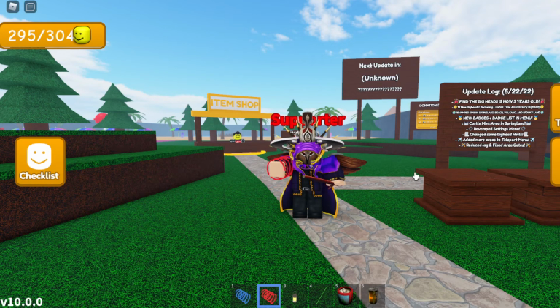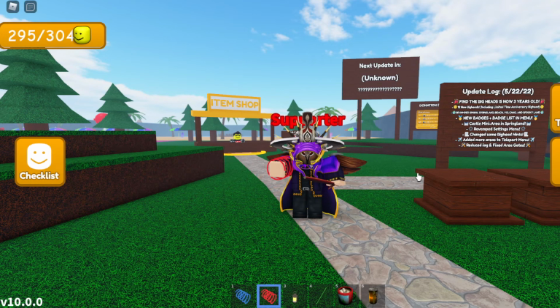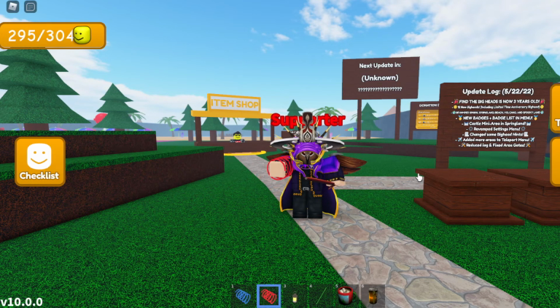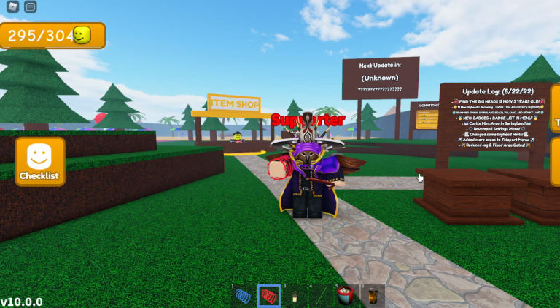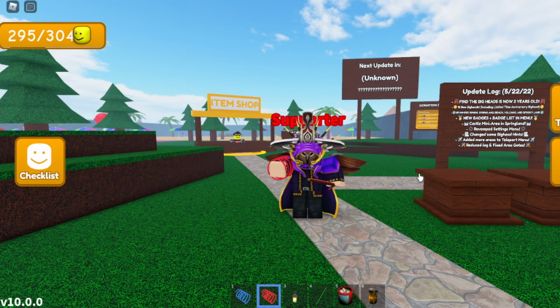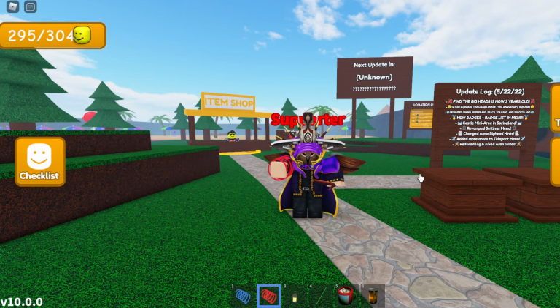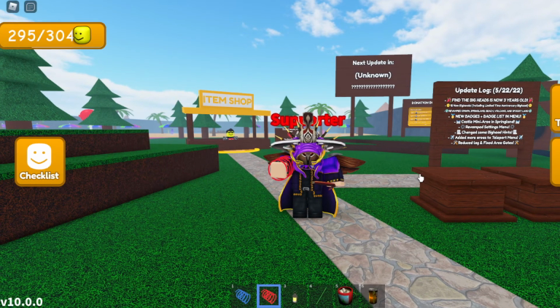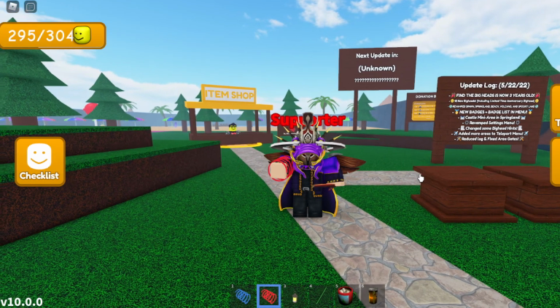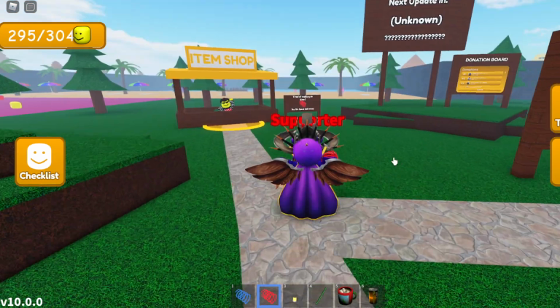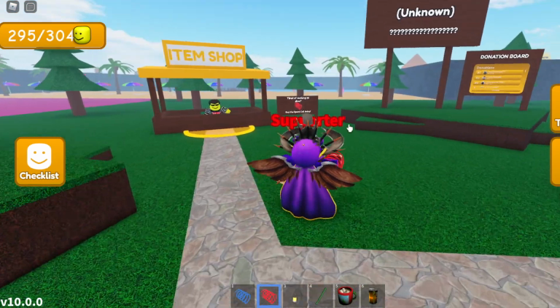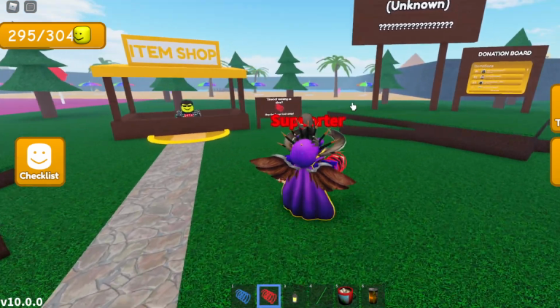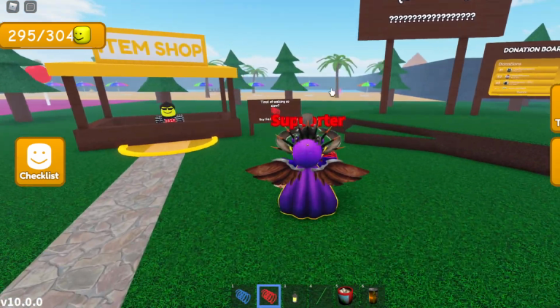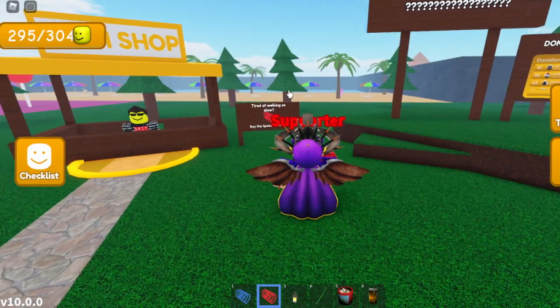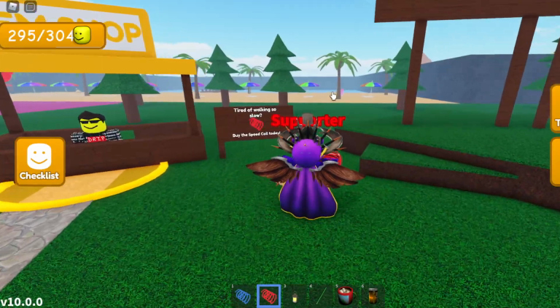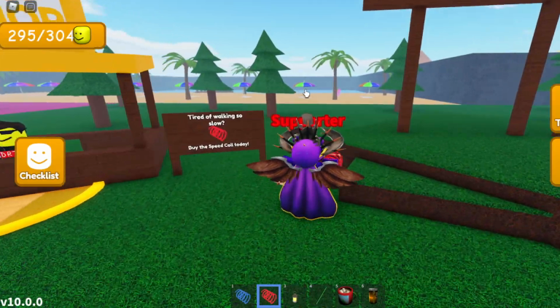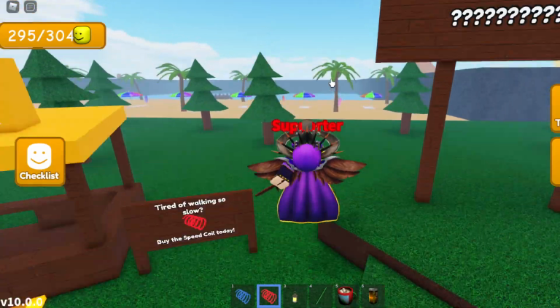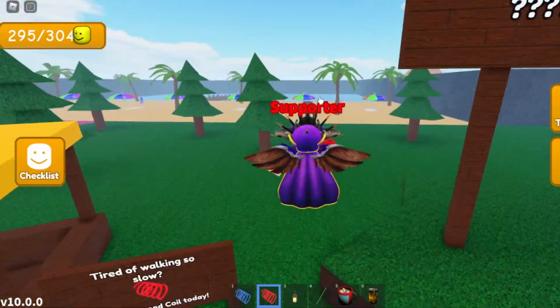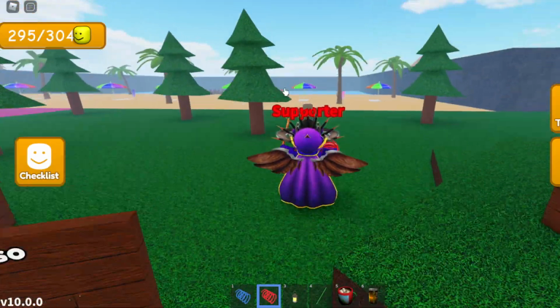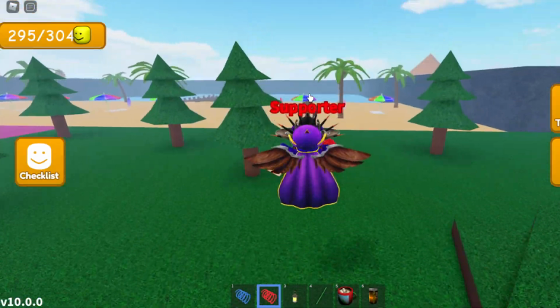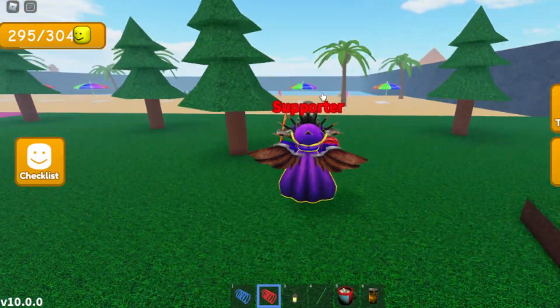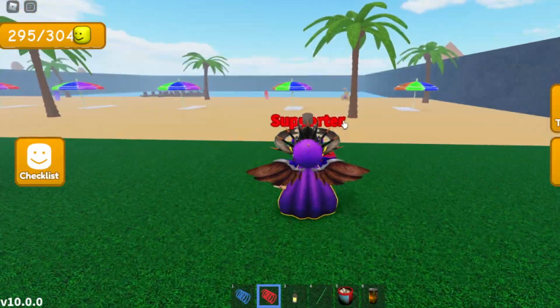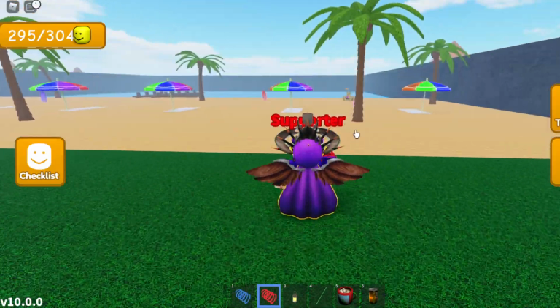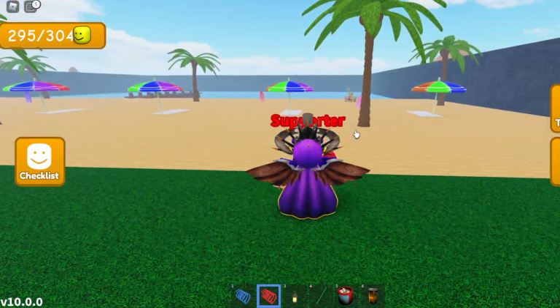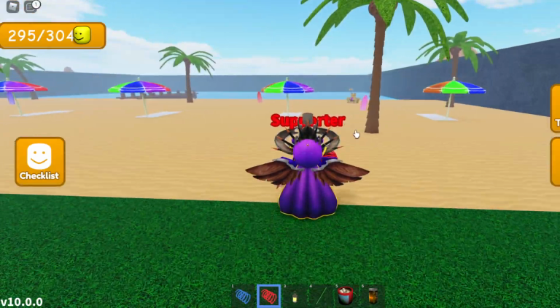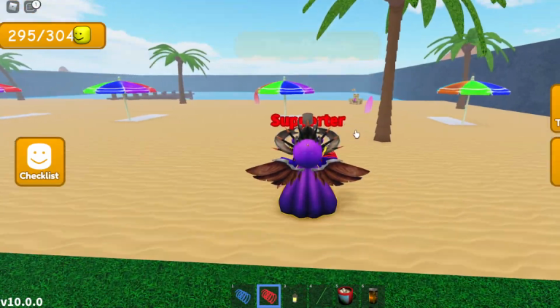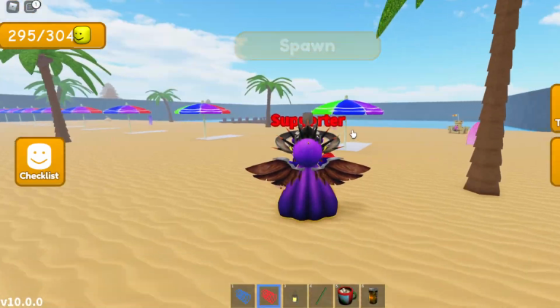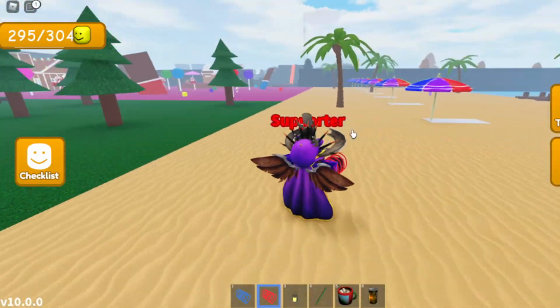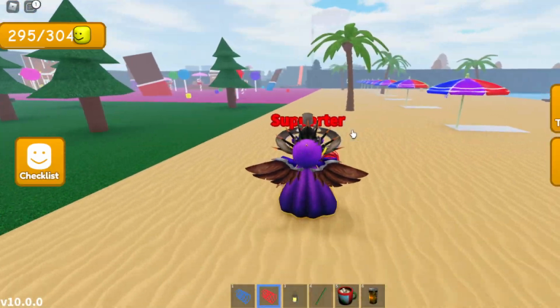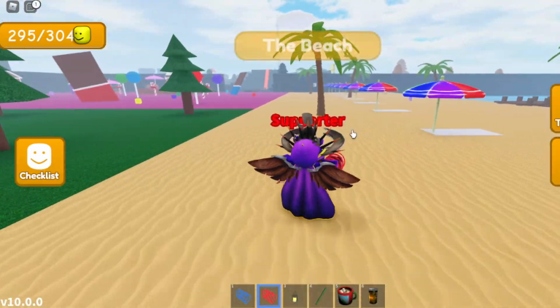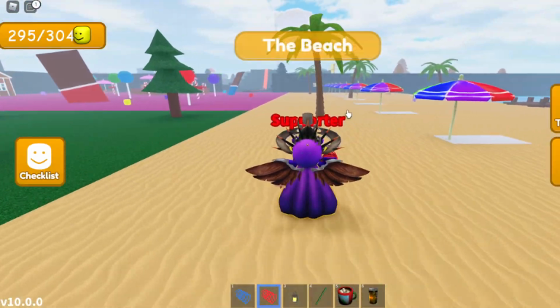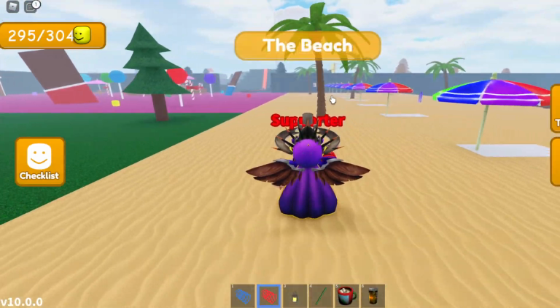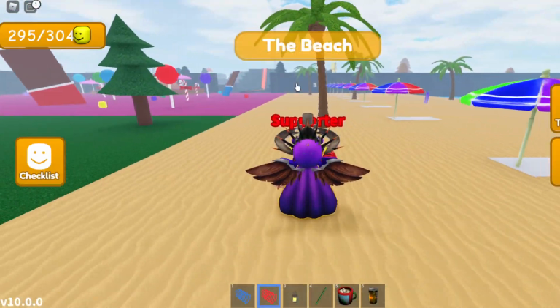In order to get the Coconut Big Head, from spawn head over to the back of the spawn area where there is a beach area. Once you reach the beach area, head over to the left side.